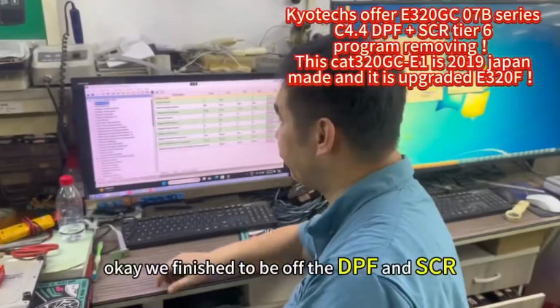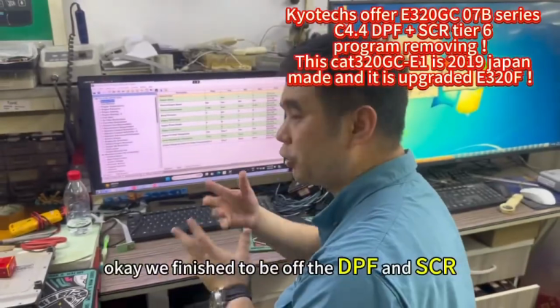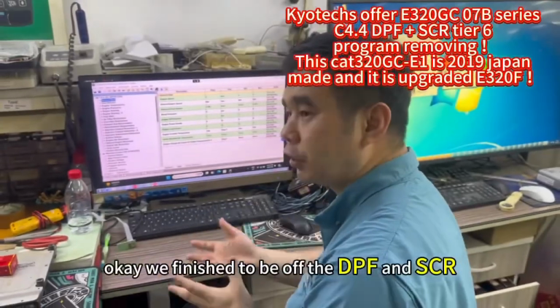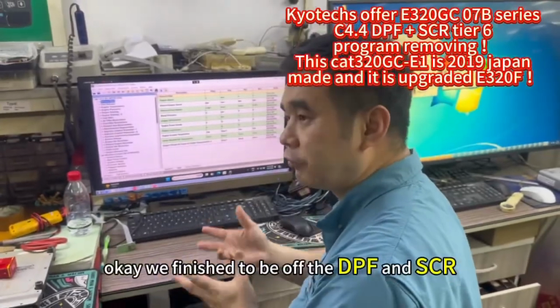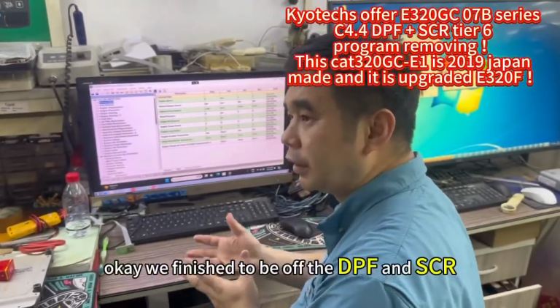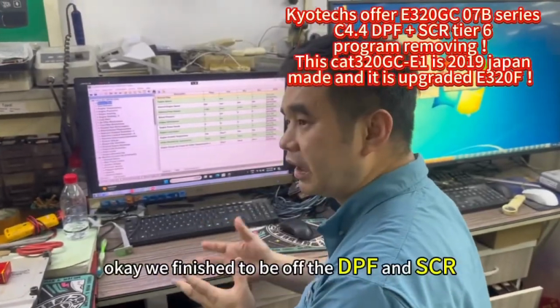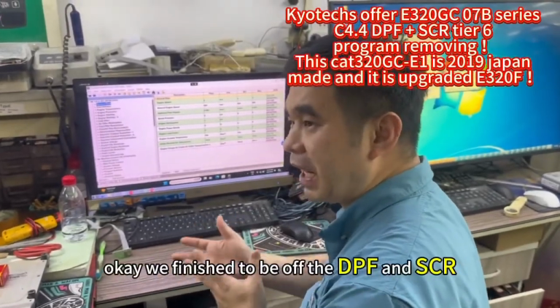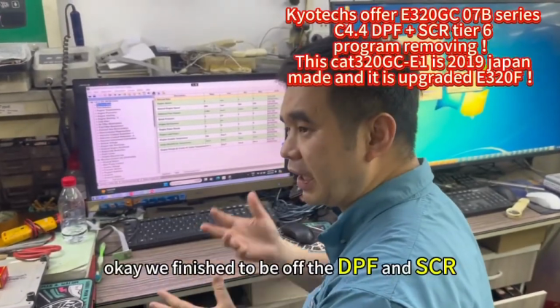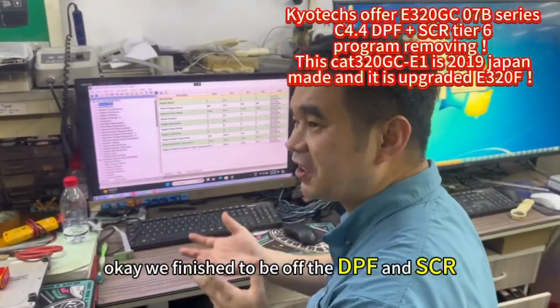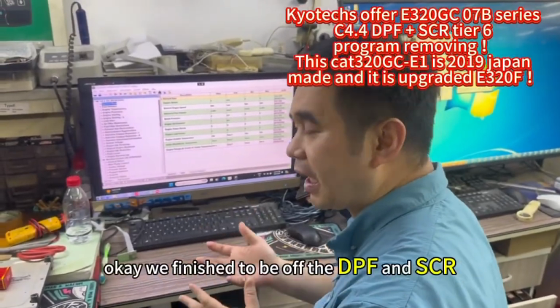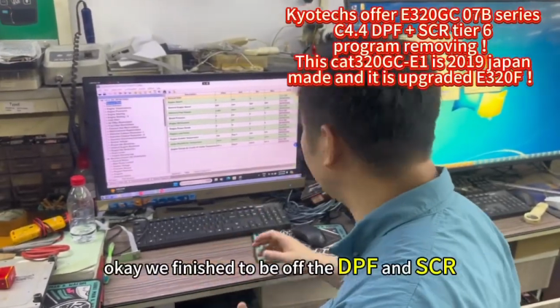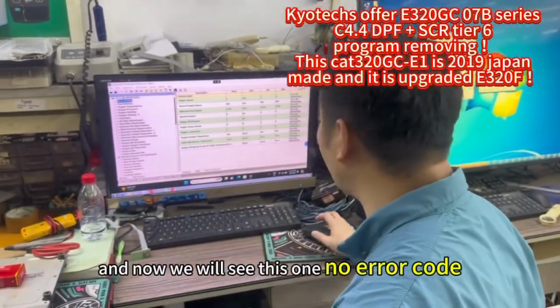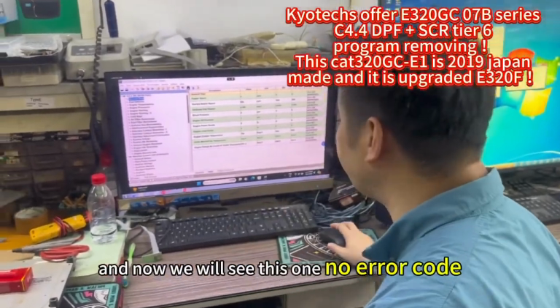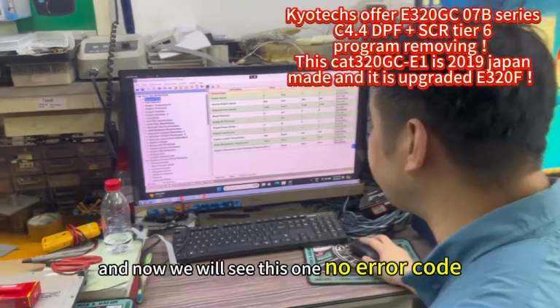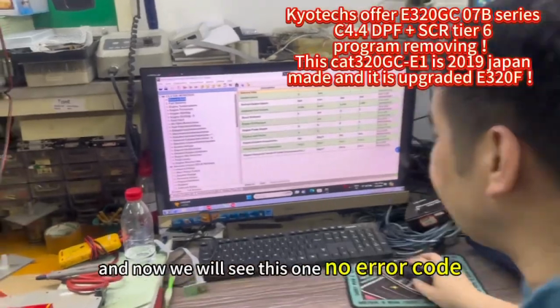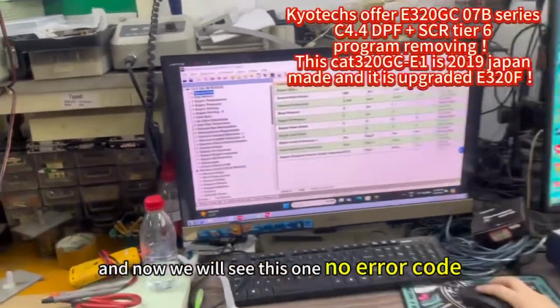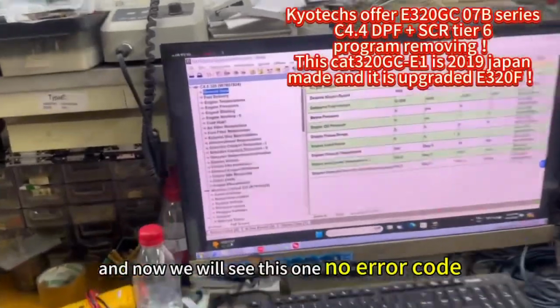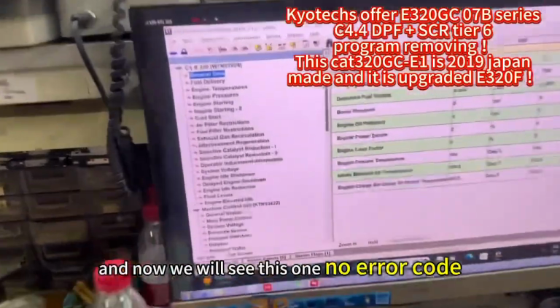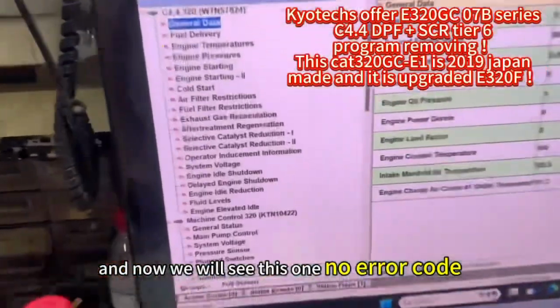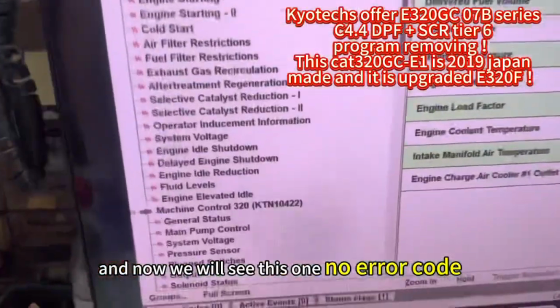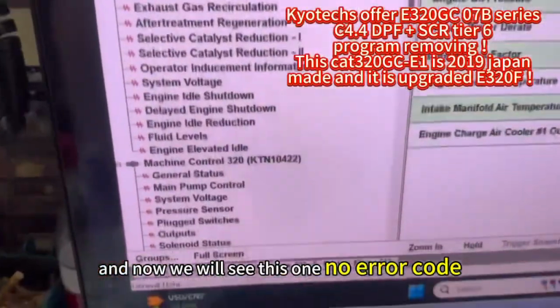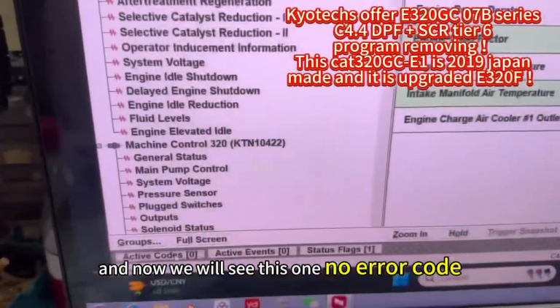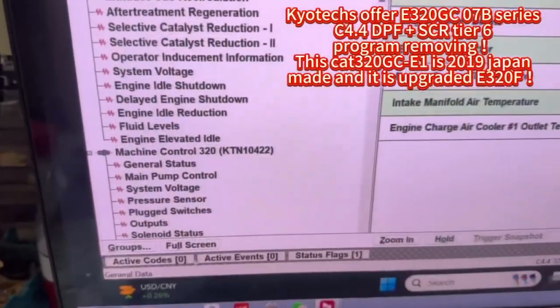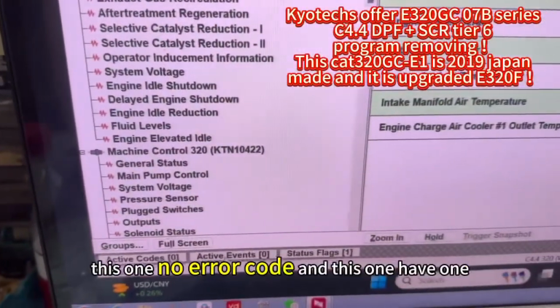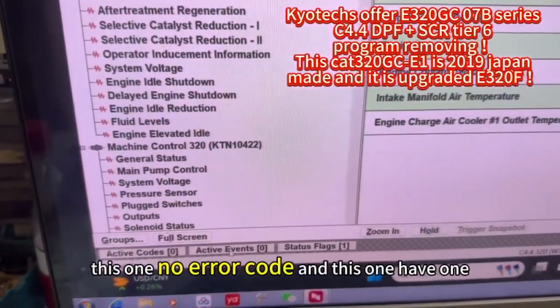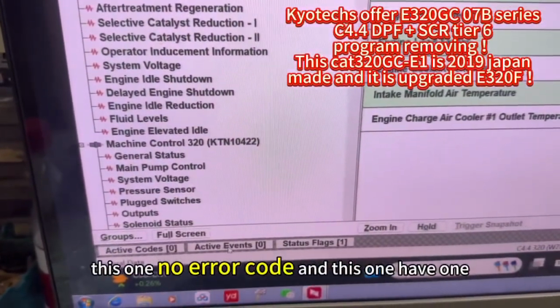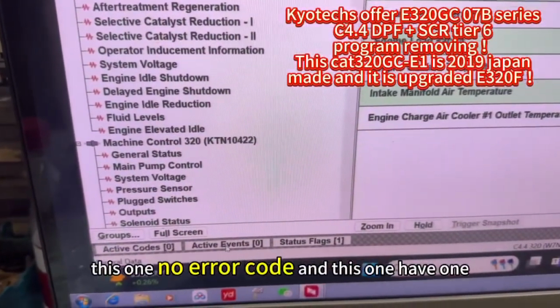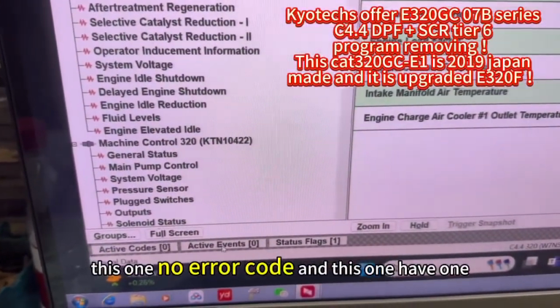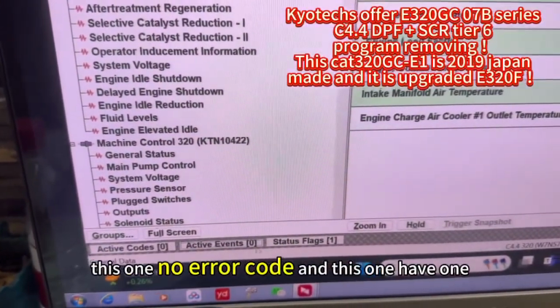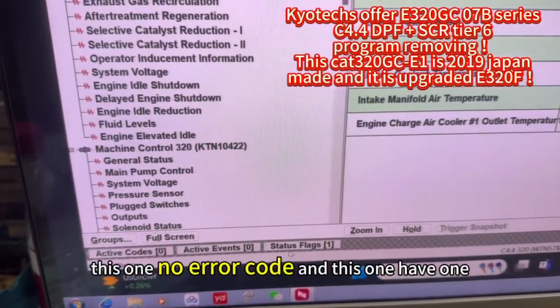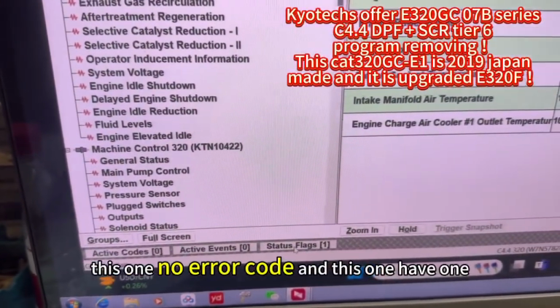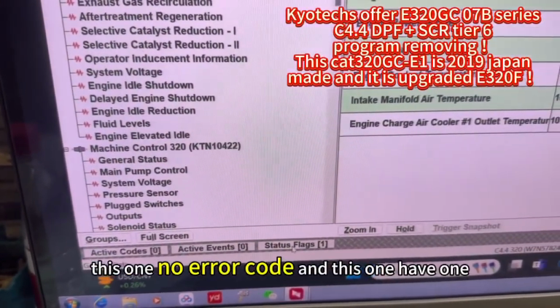We finished the DPF and SCR. And now we will see this one — no error code. This one, no error code. And this one has one.